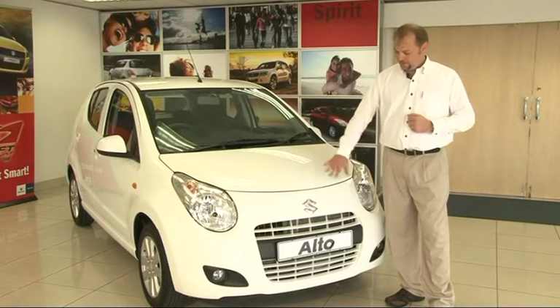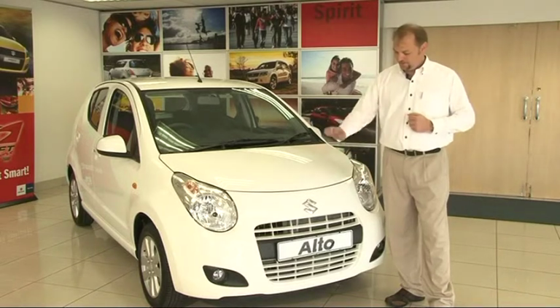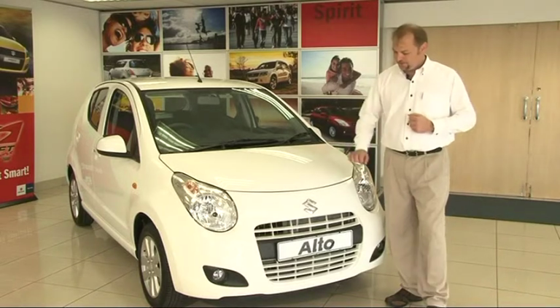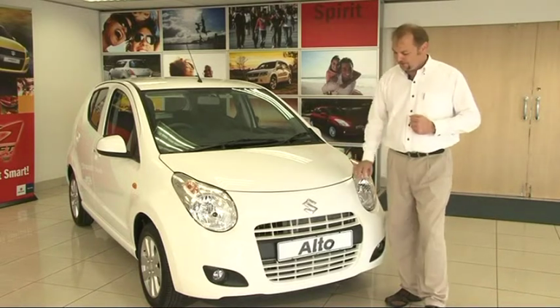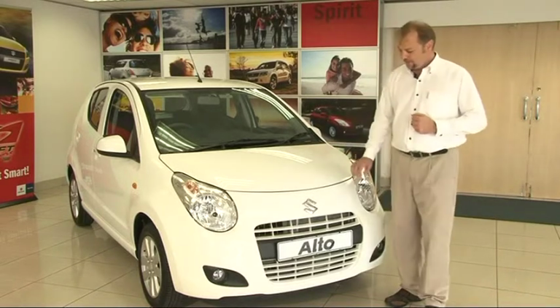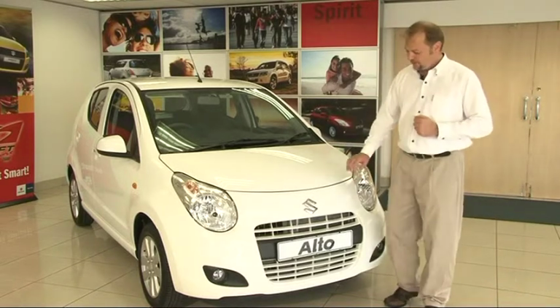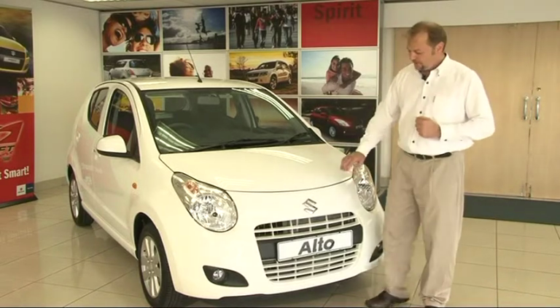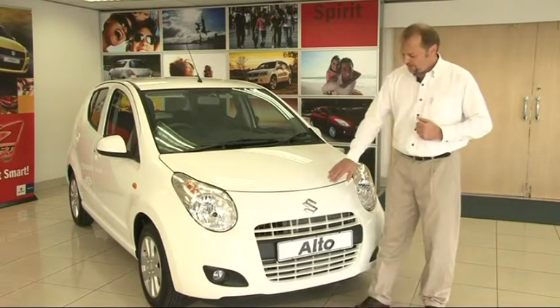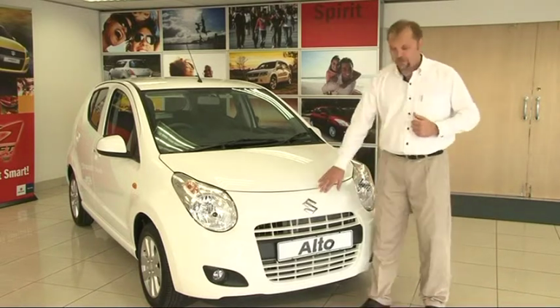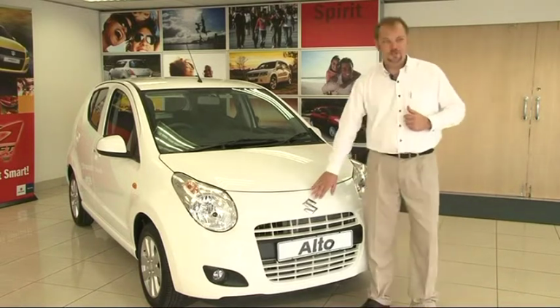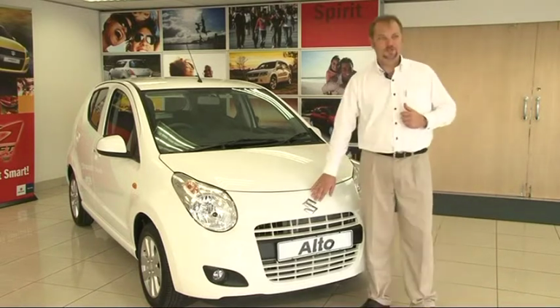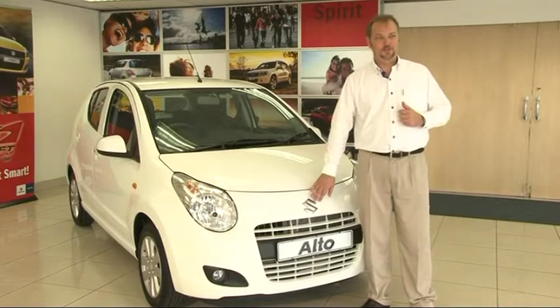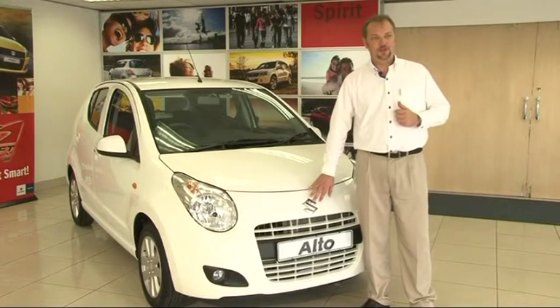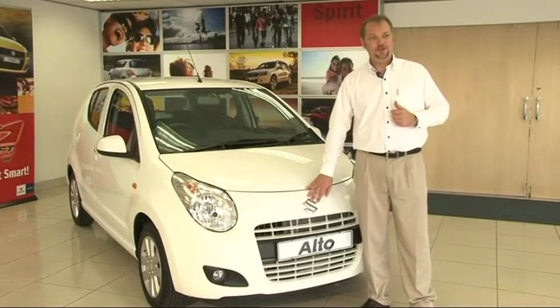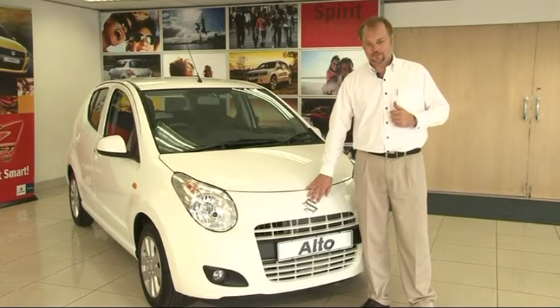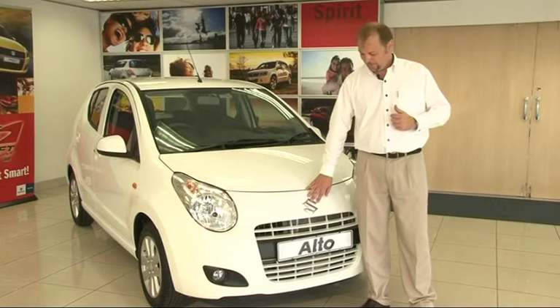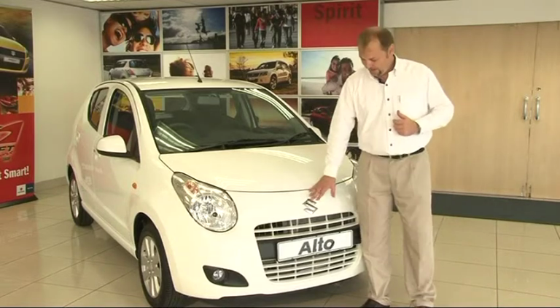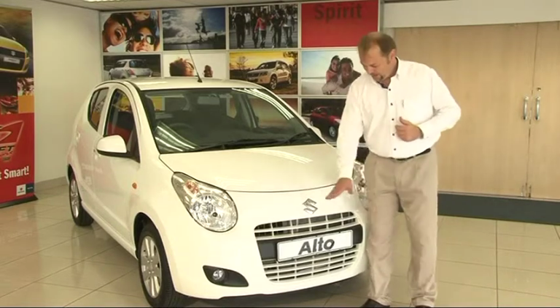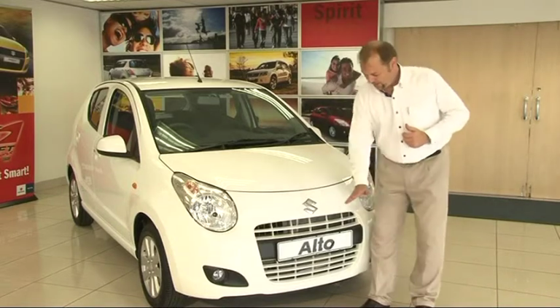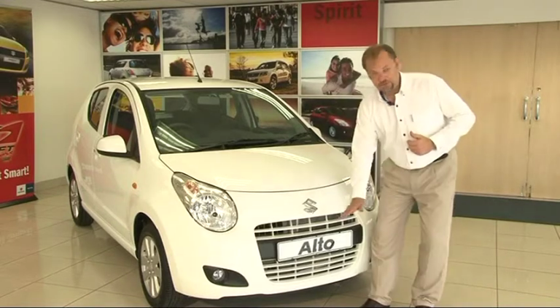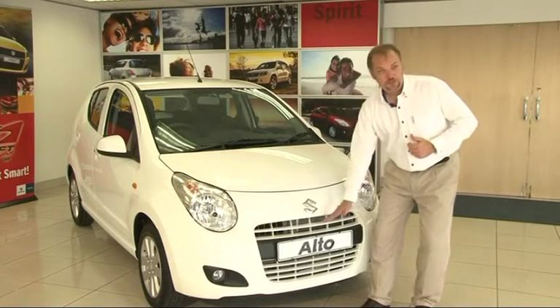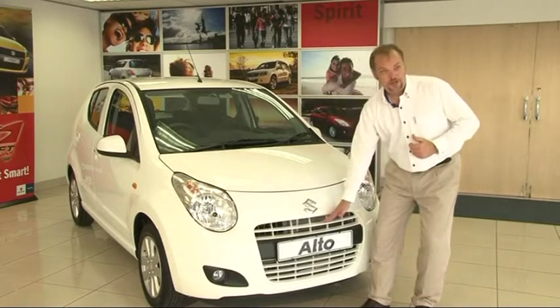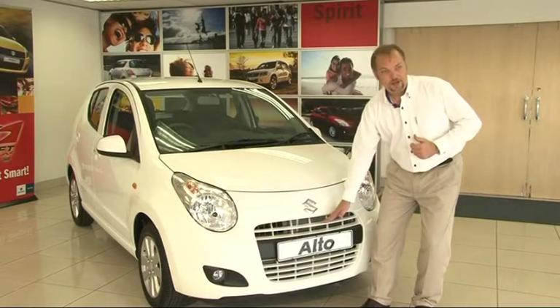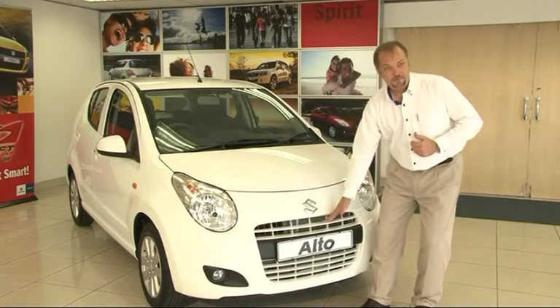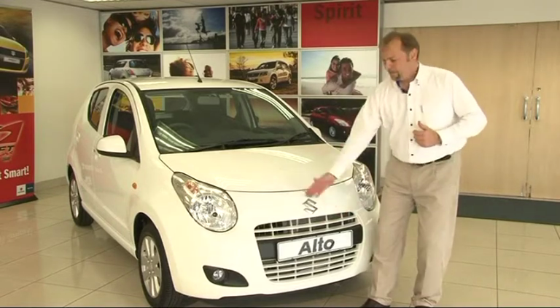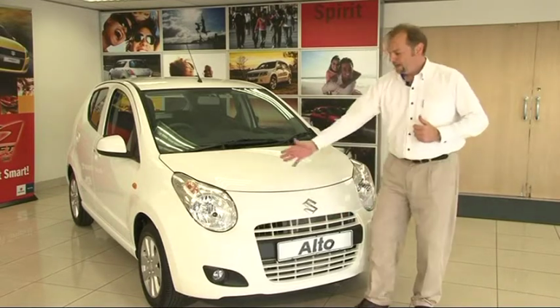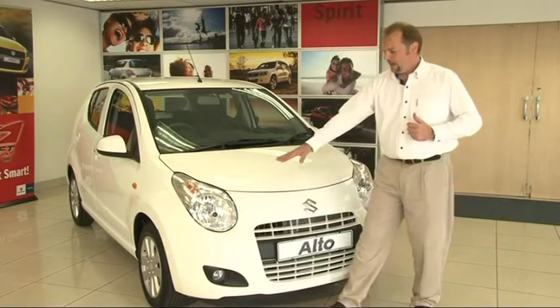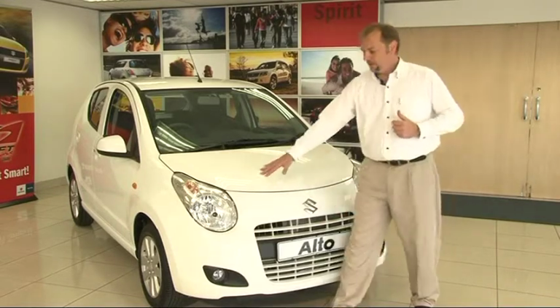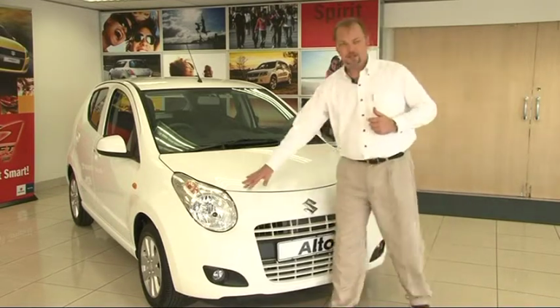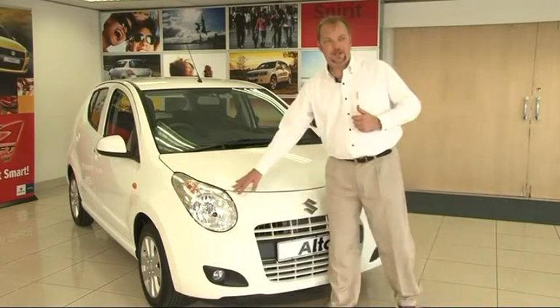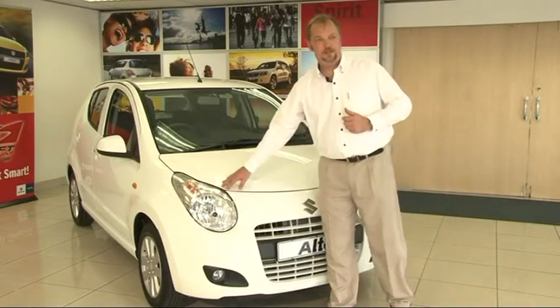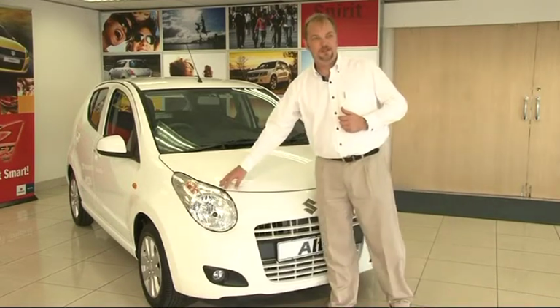The front of the vehicle is characterized by the large Suzuki badge. There's also a large air dam and large headlight clusters.